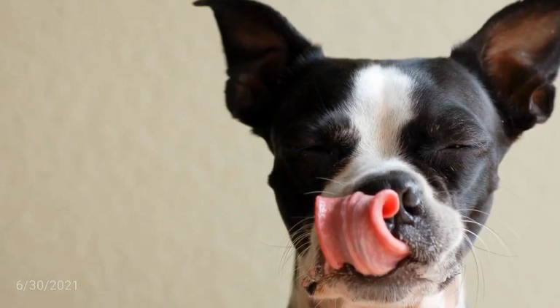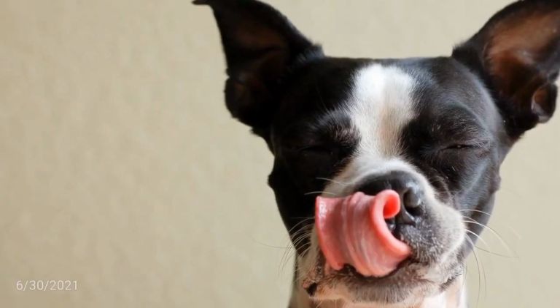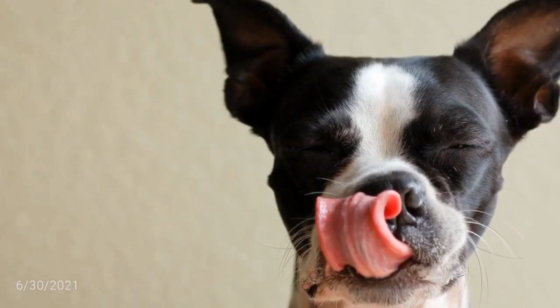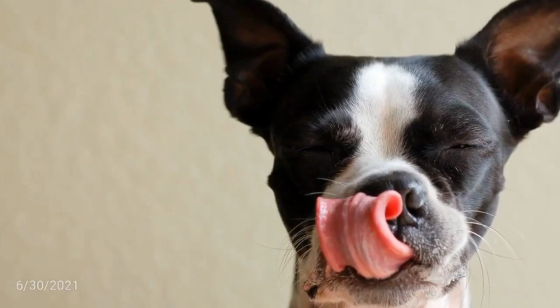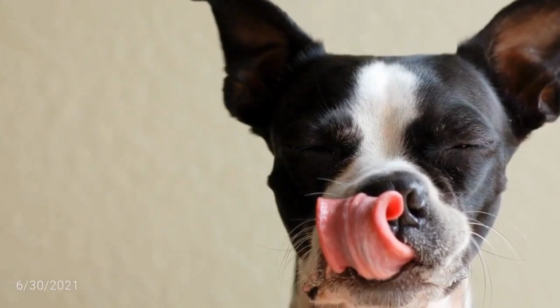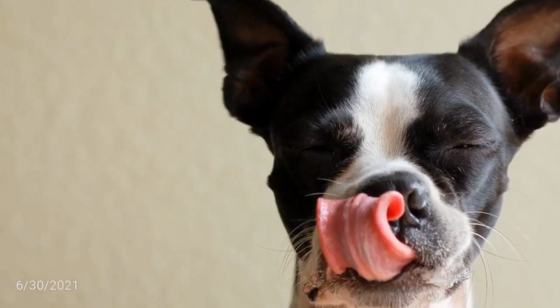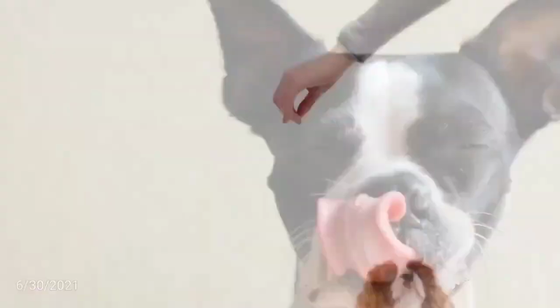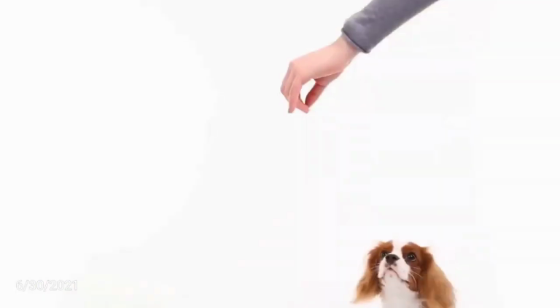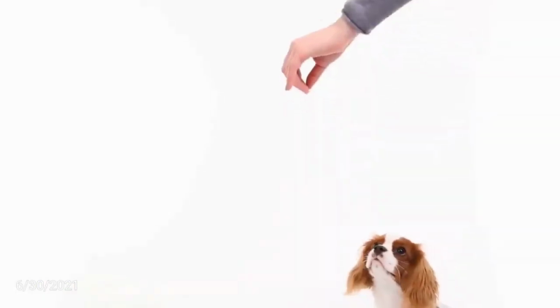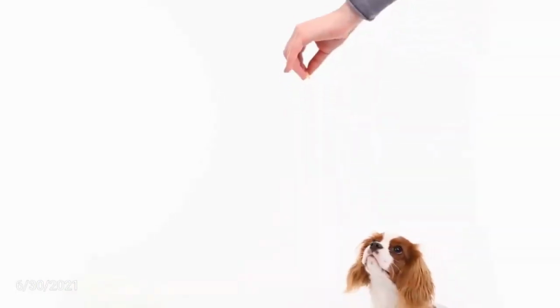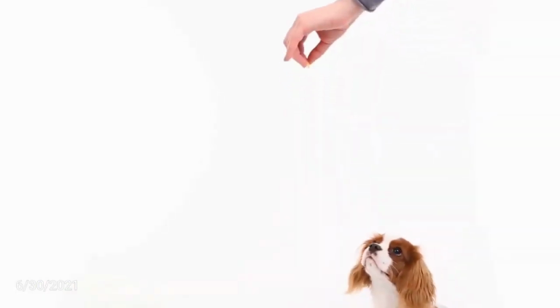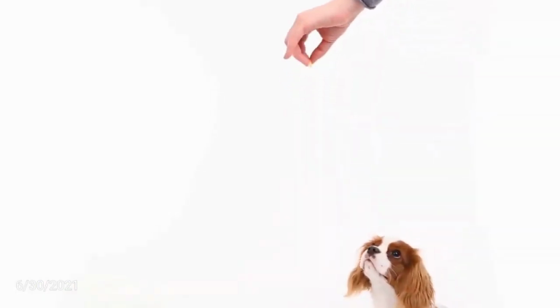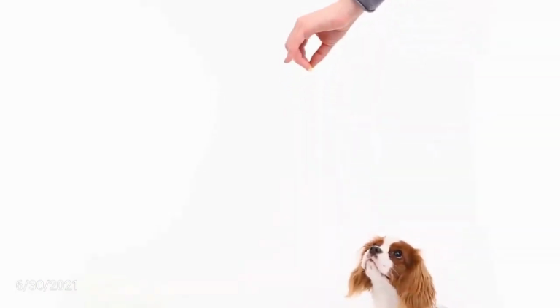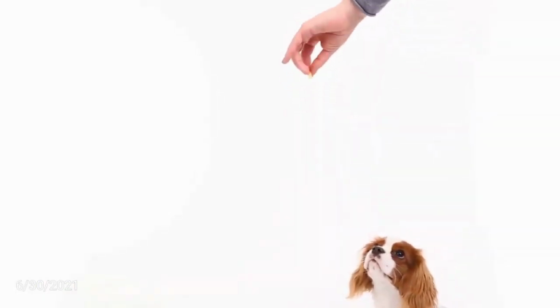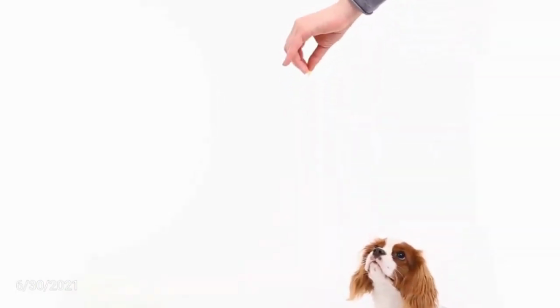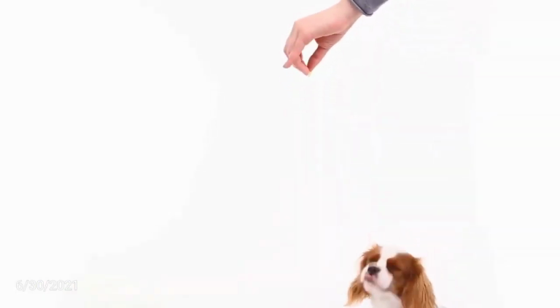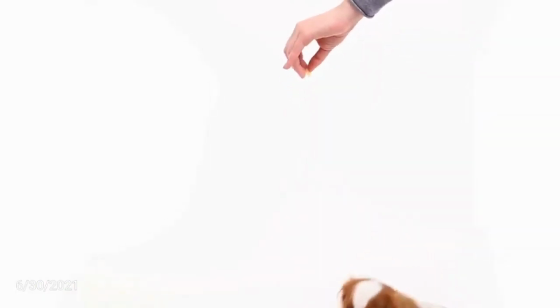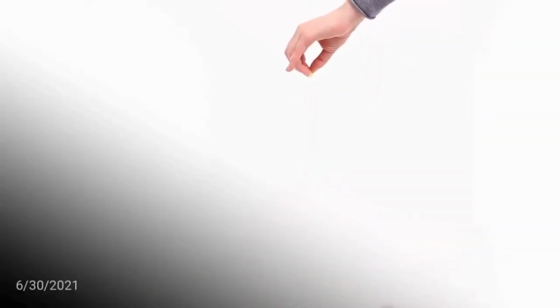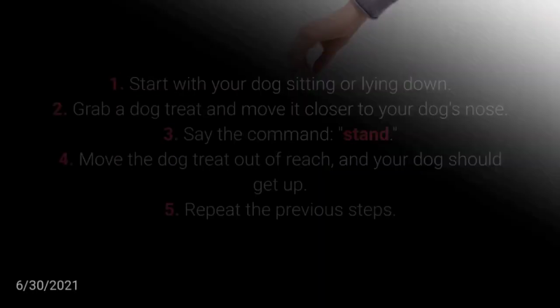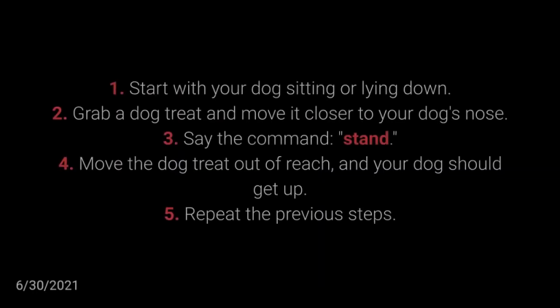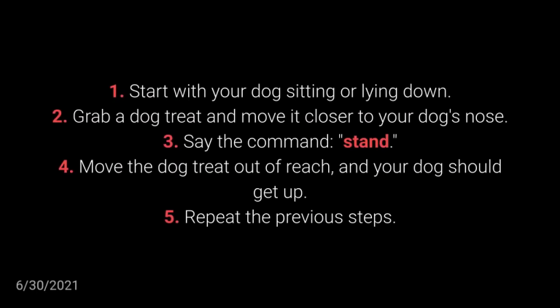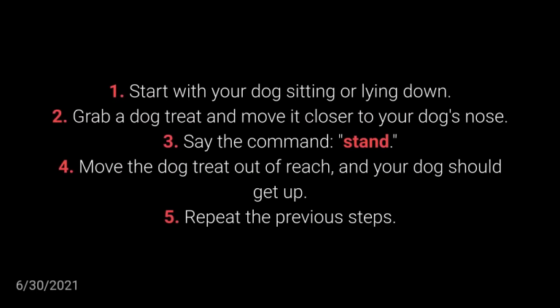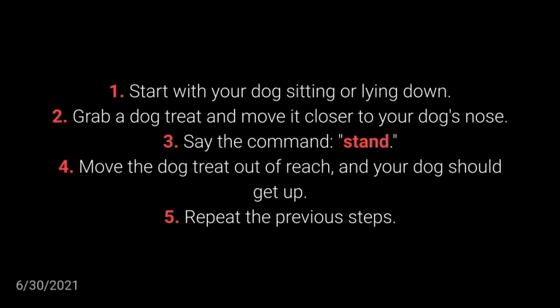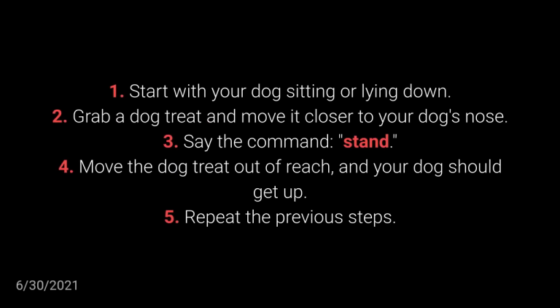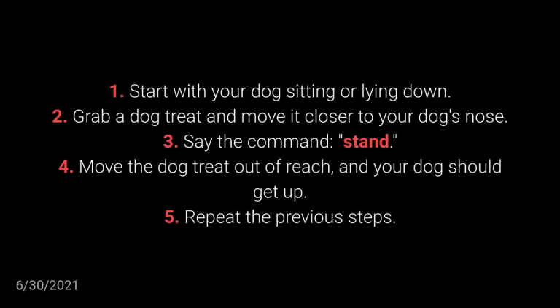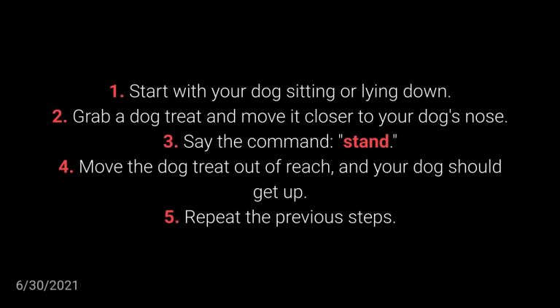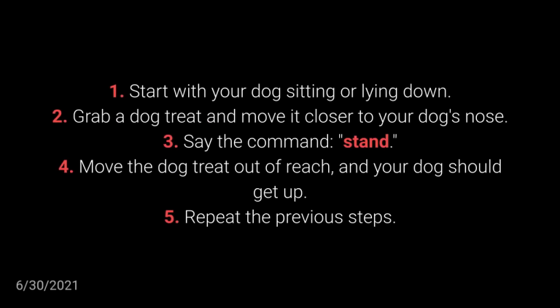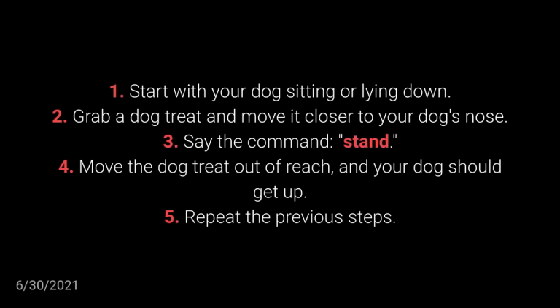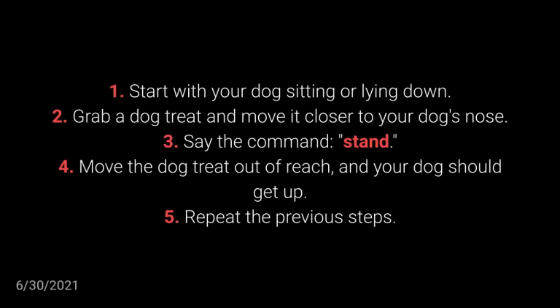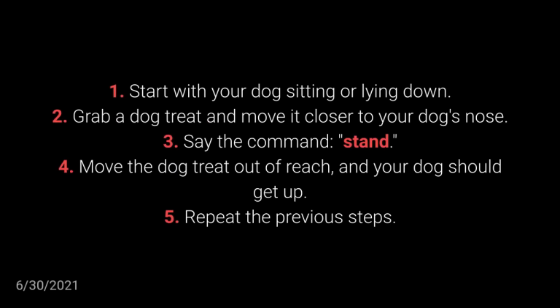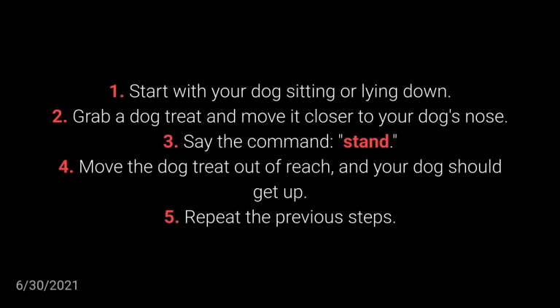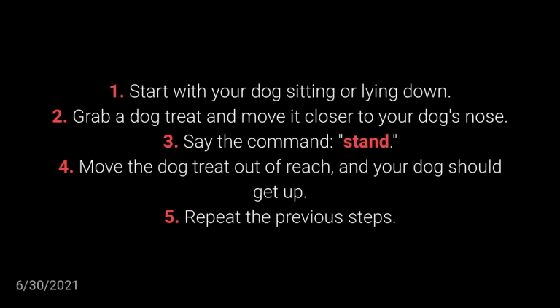Lying down position. How to teach your dog to get up? Start with your dog sitting or lying down.